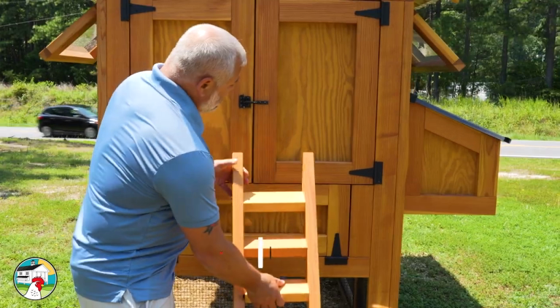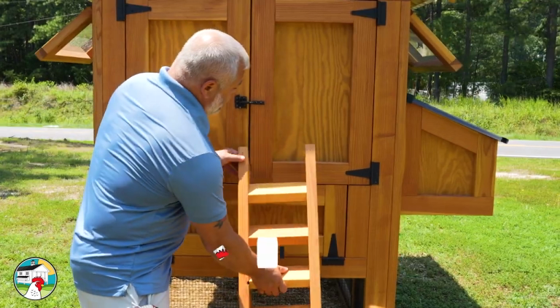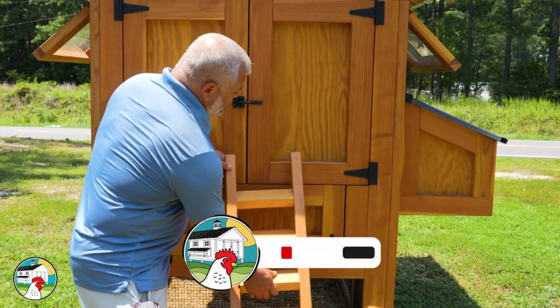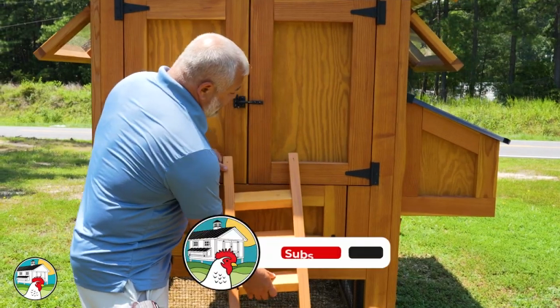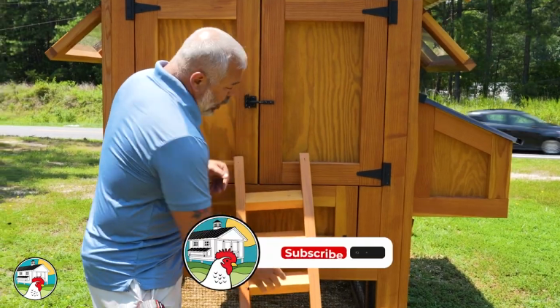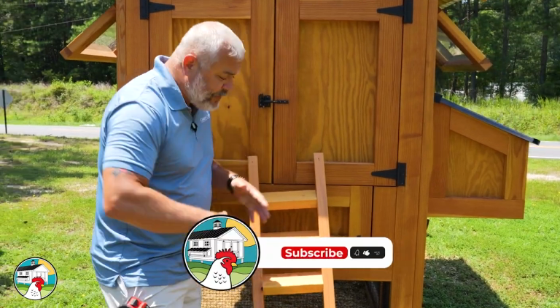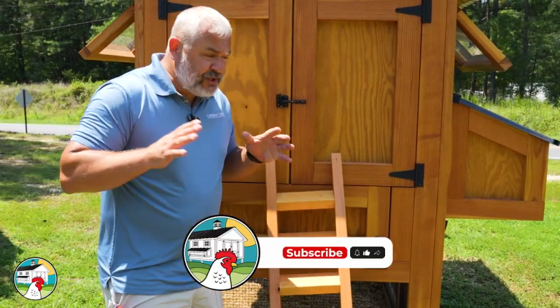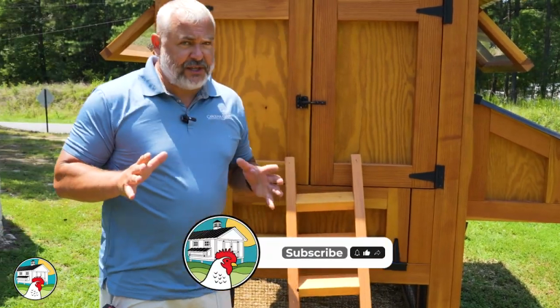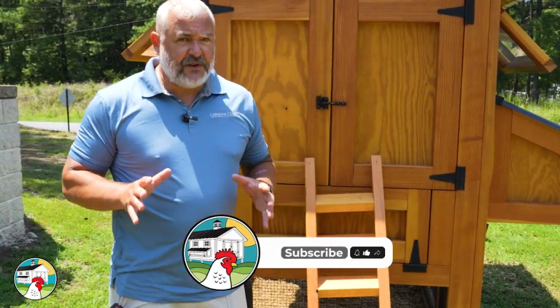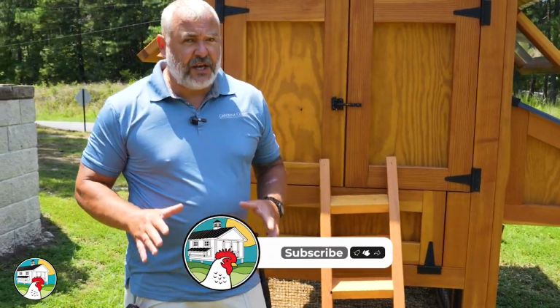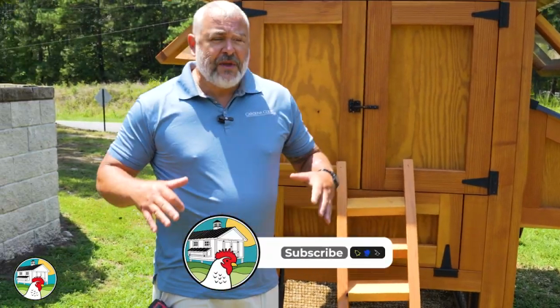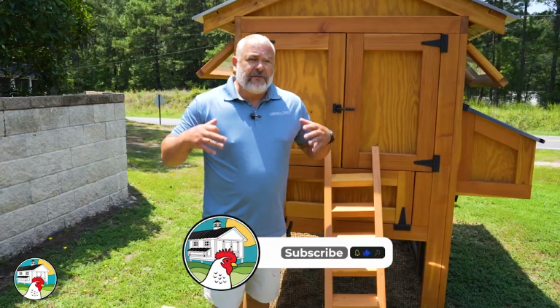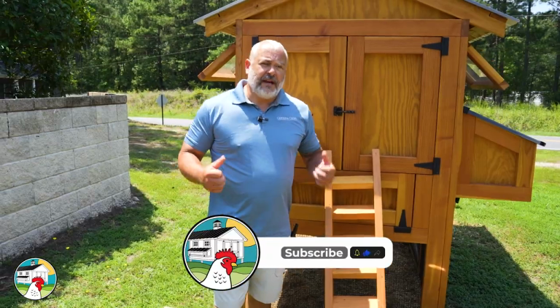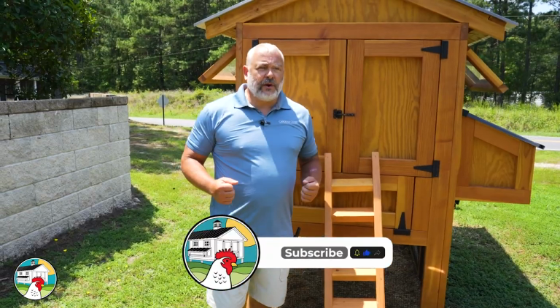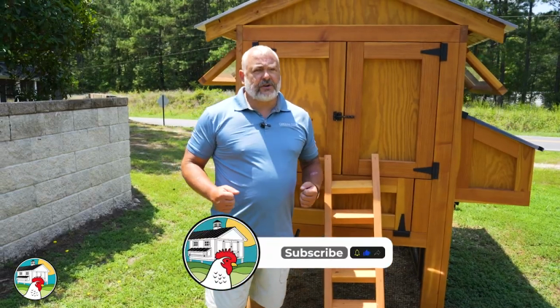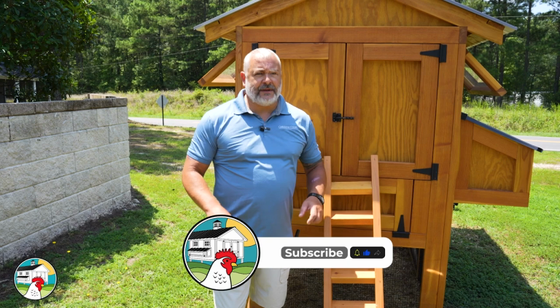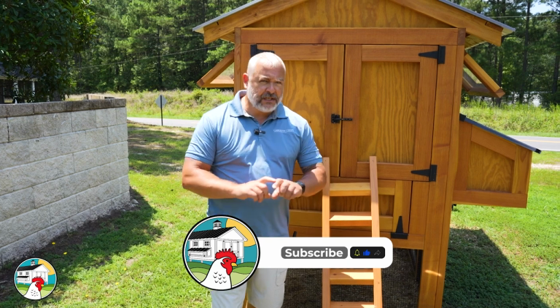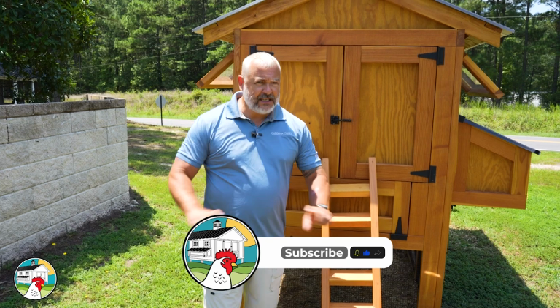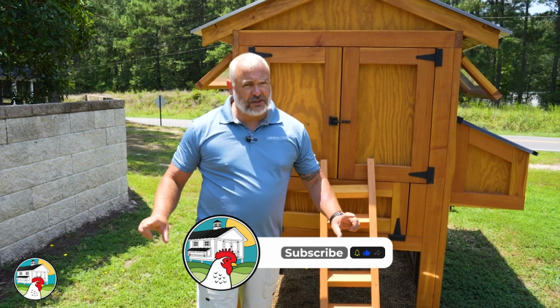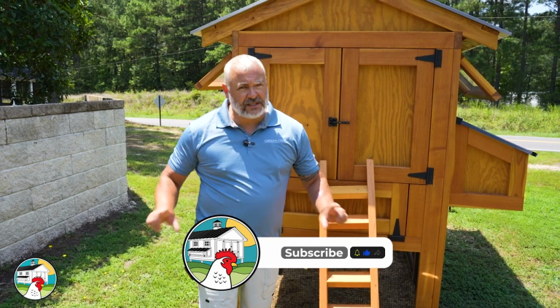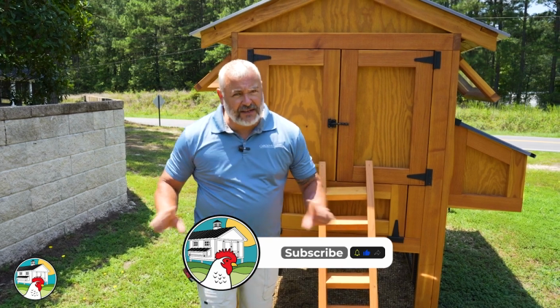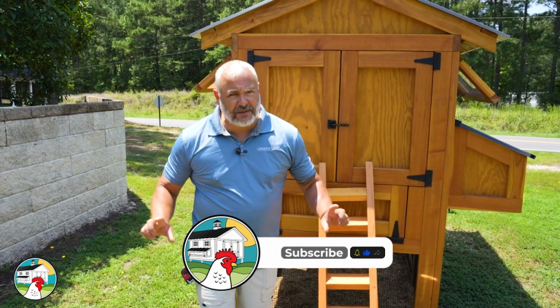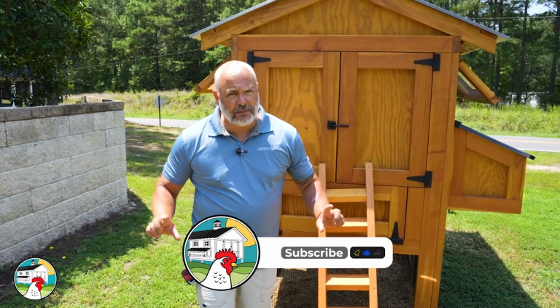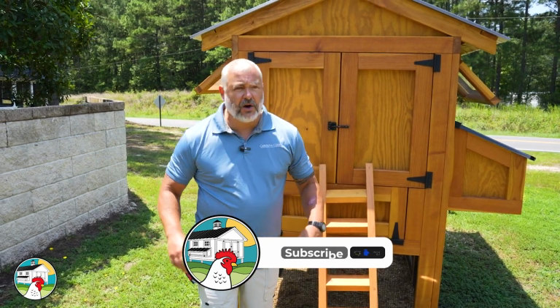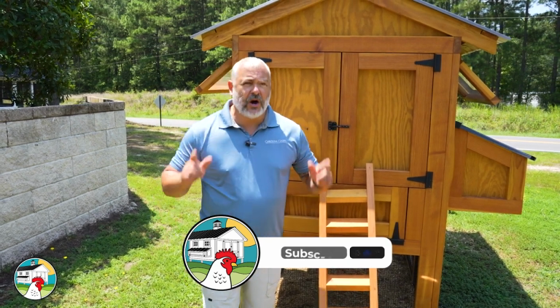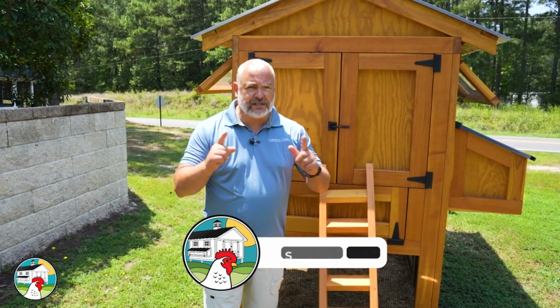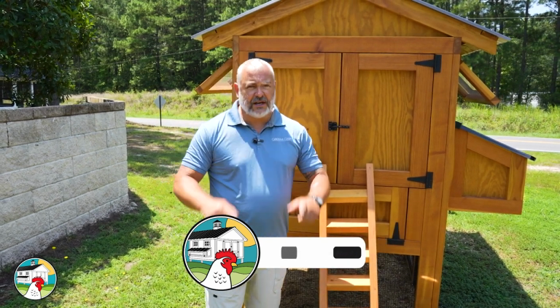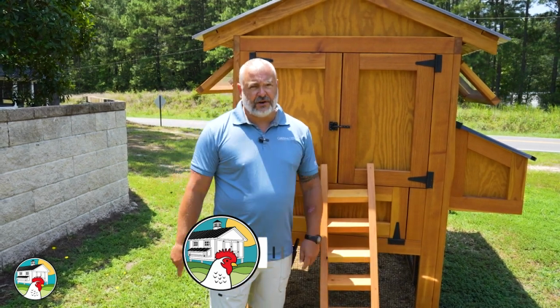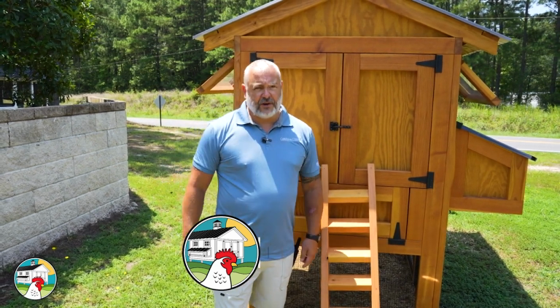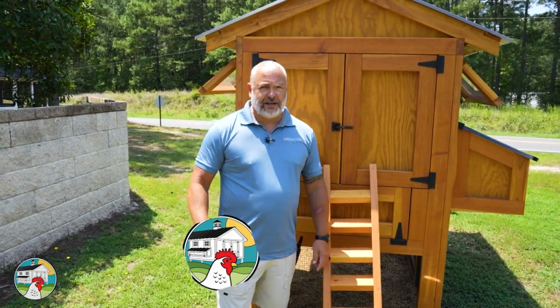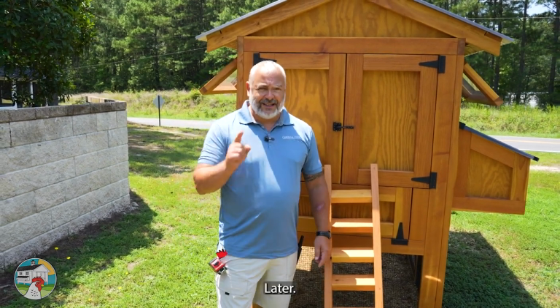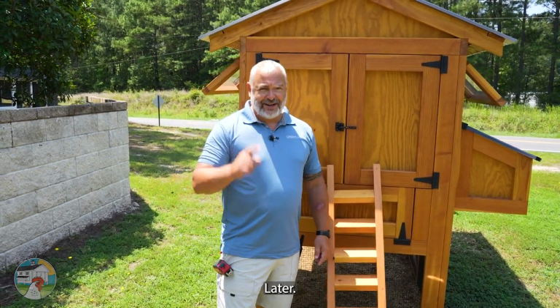Anyway, guys, I hope you enjoyed this video. If you have any questions or comments, please leave them down below — we always love to hear from you.